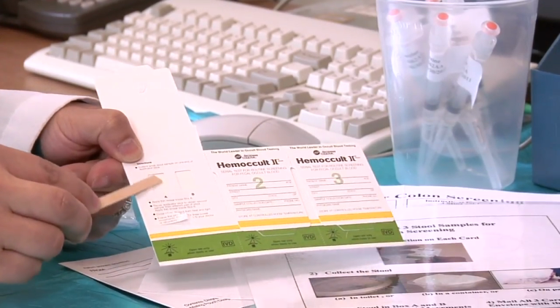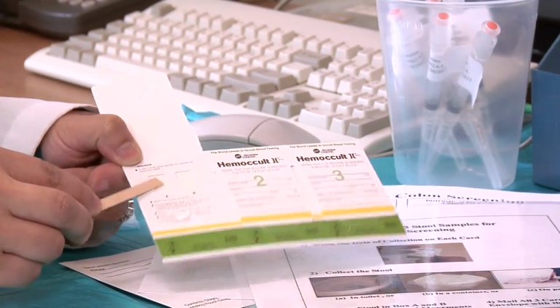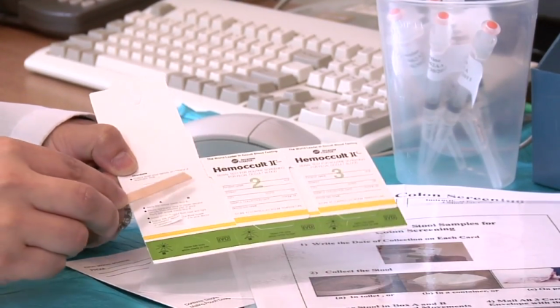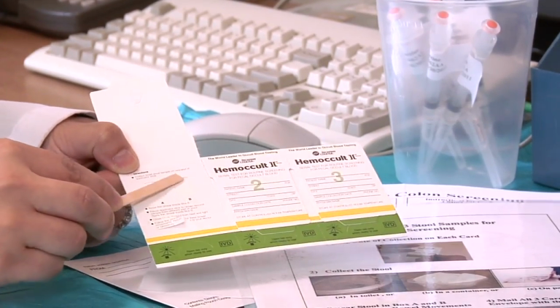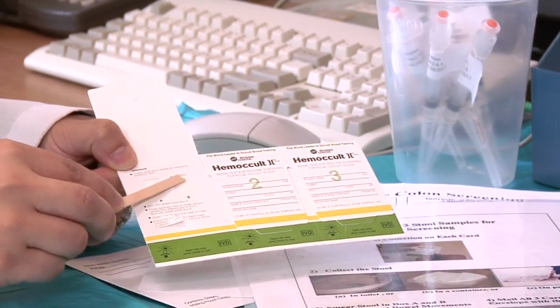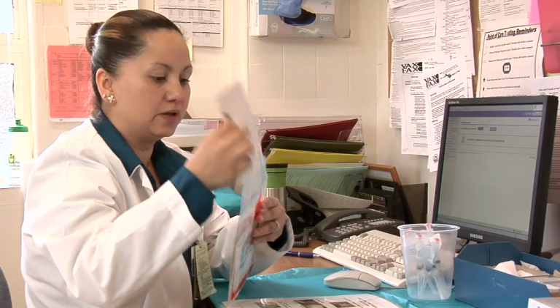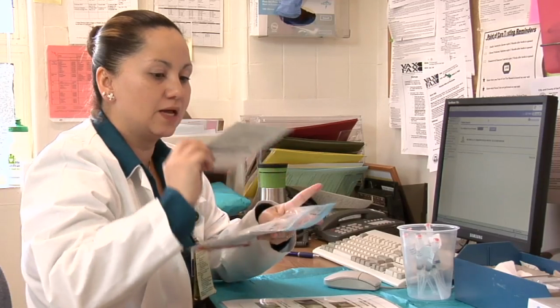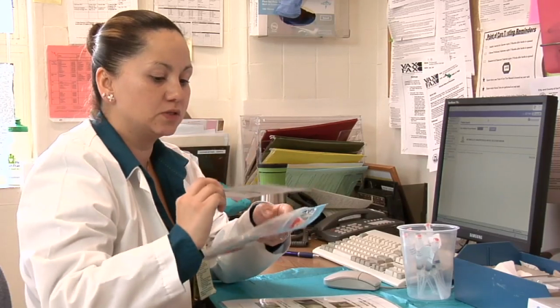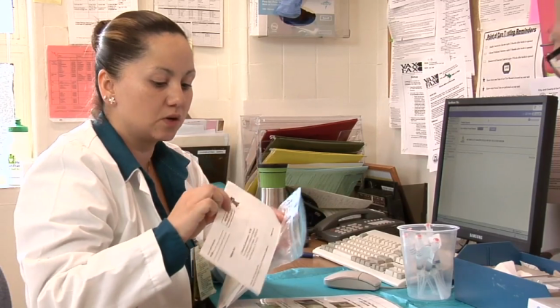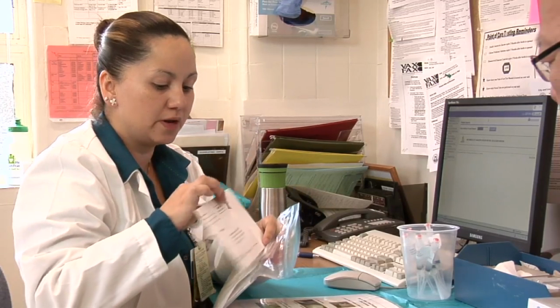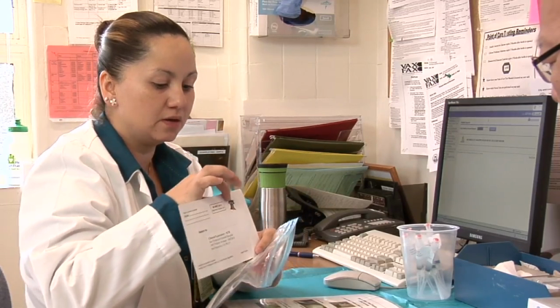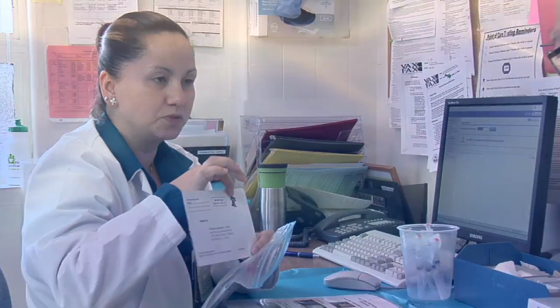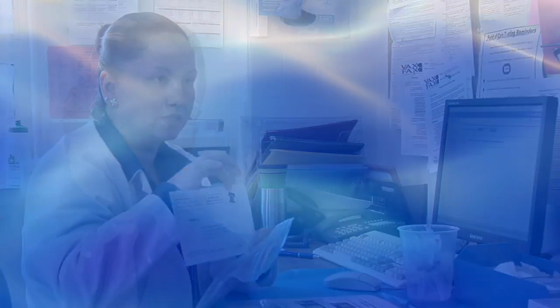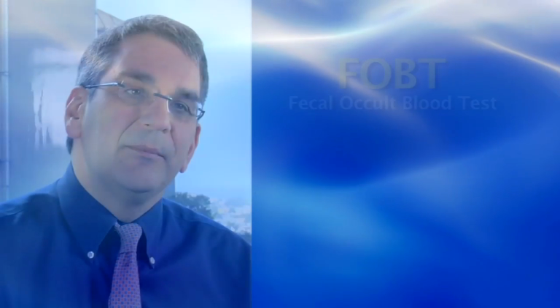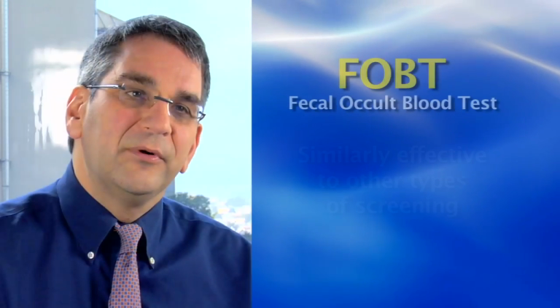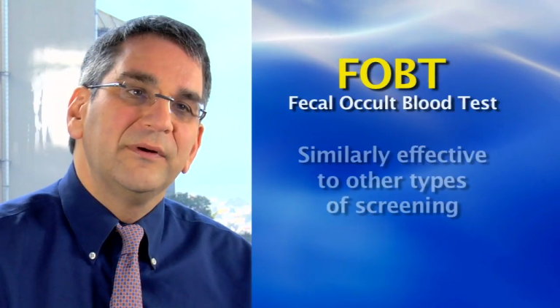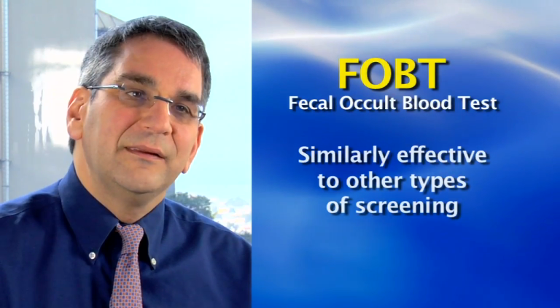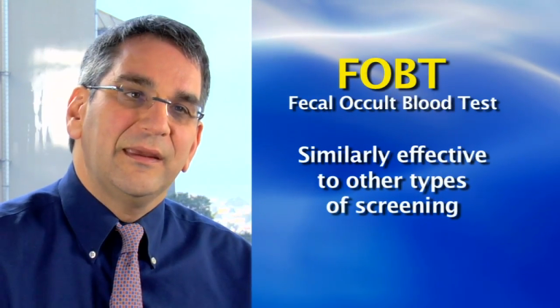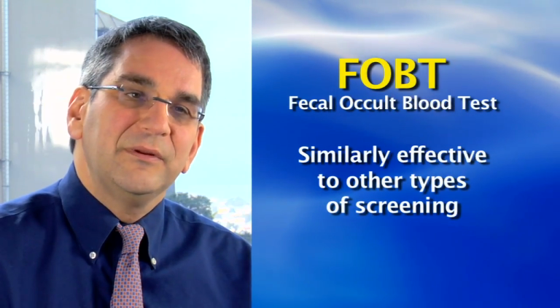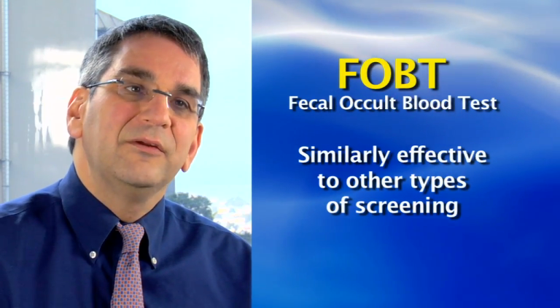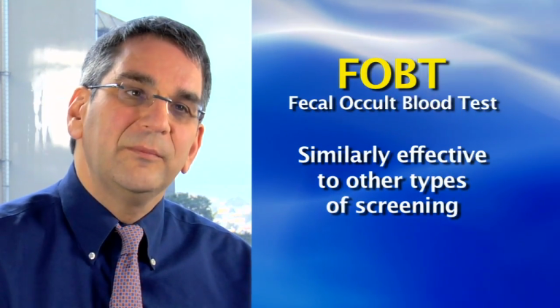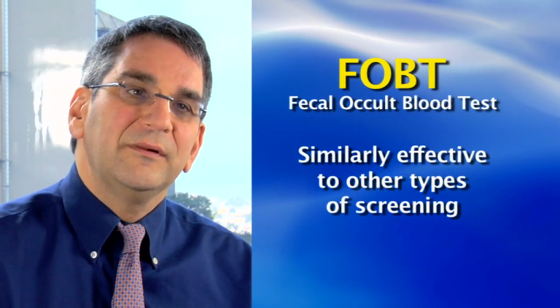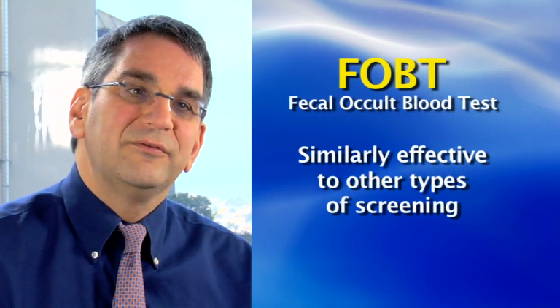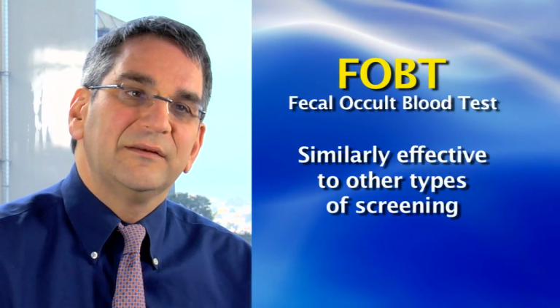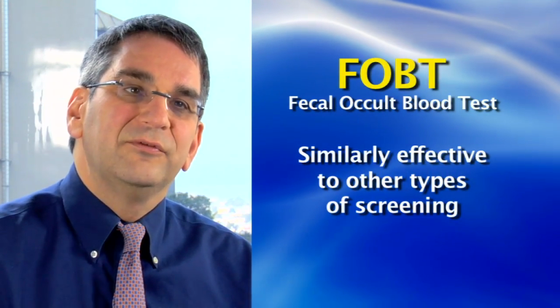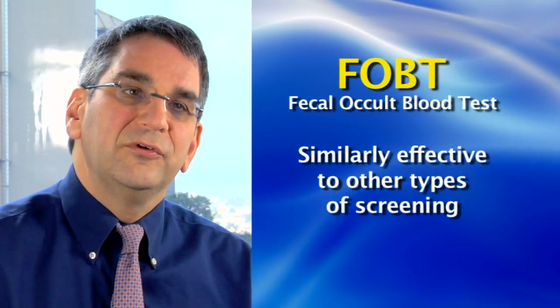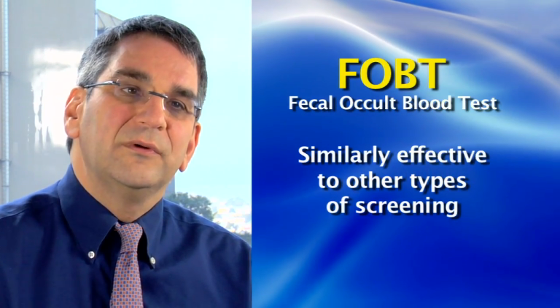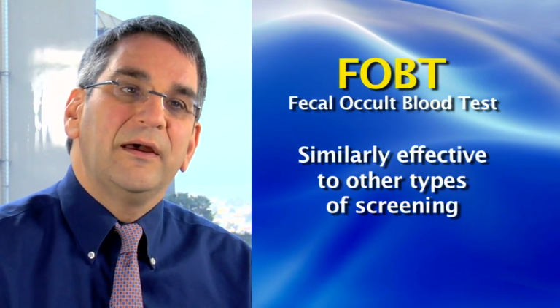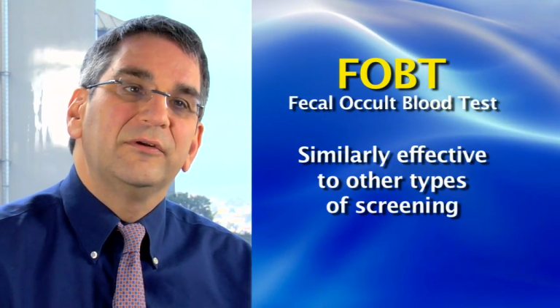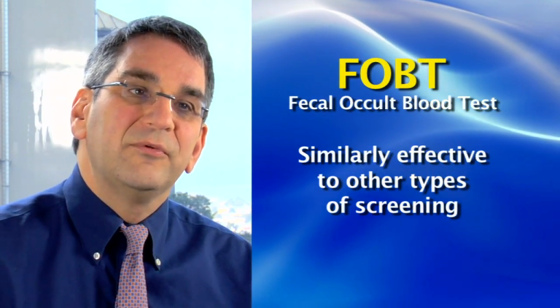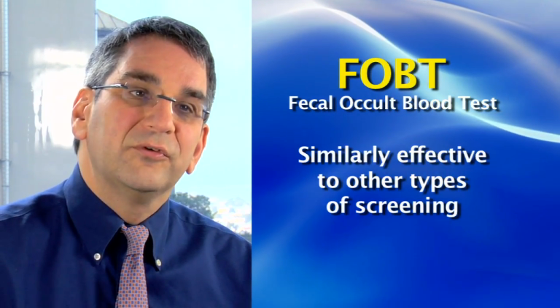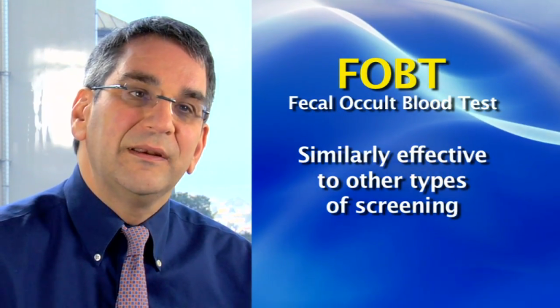FOBT, if done every year and followed up appropriately, can be similarly effective to other types of screening.